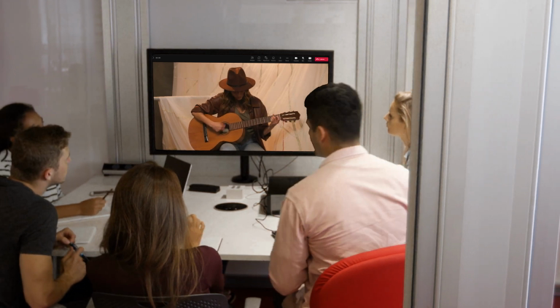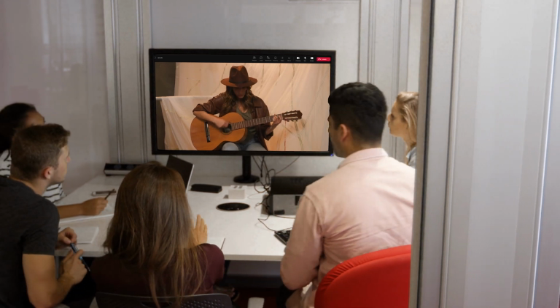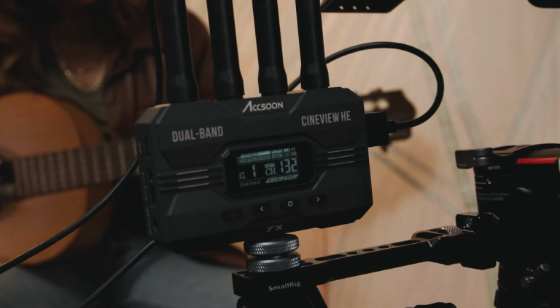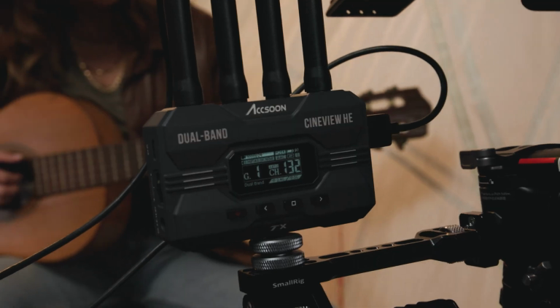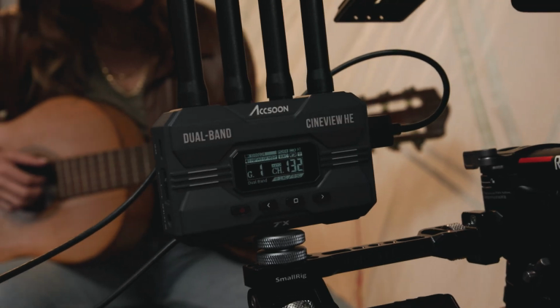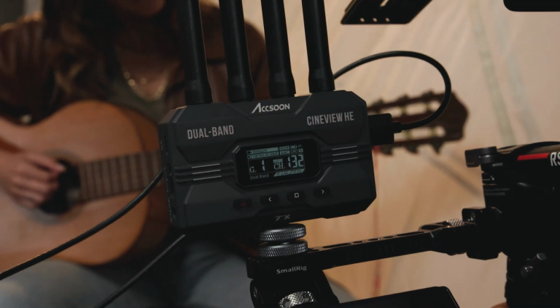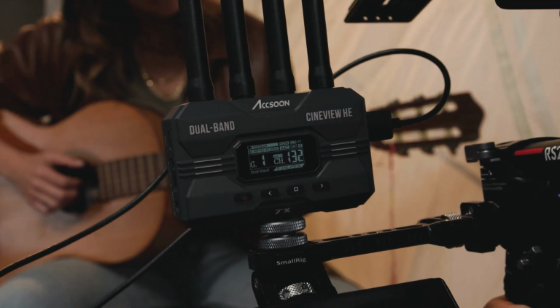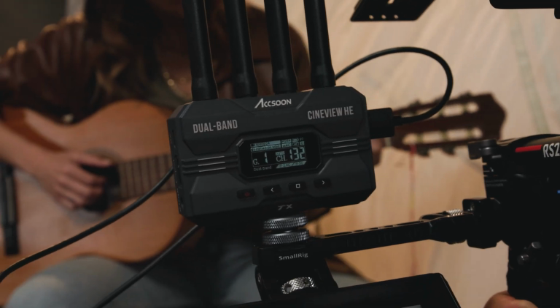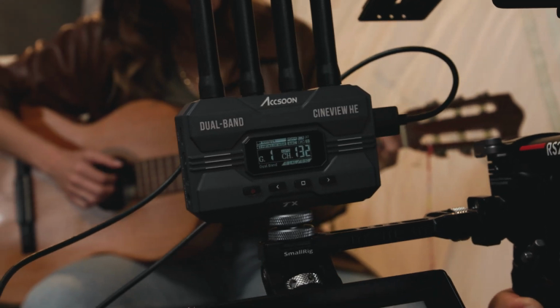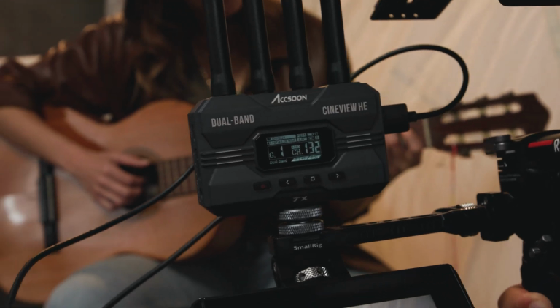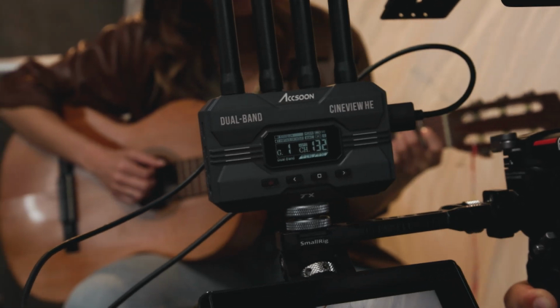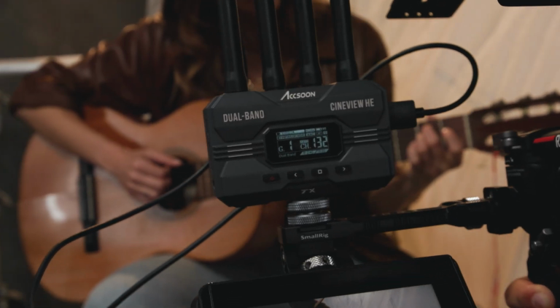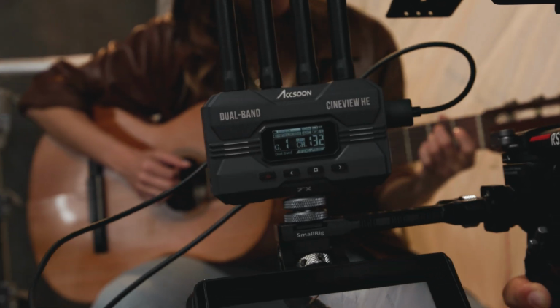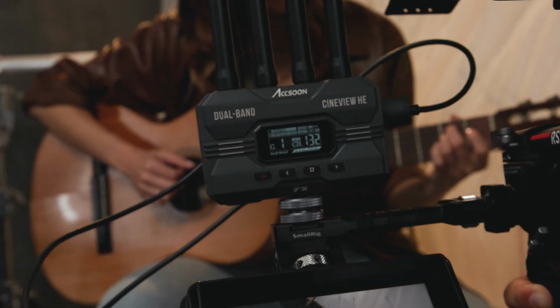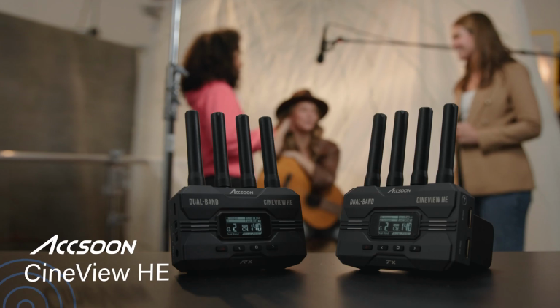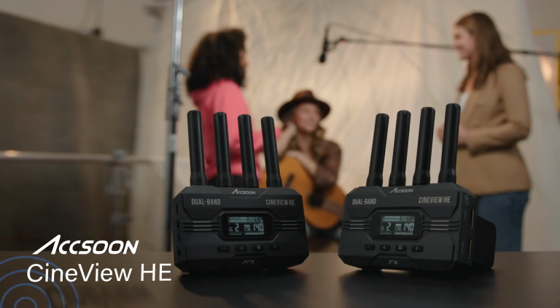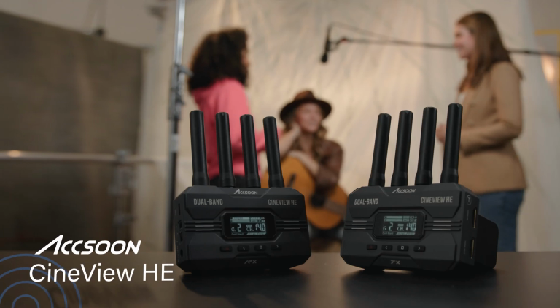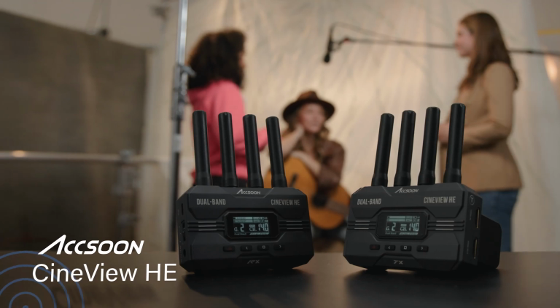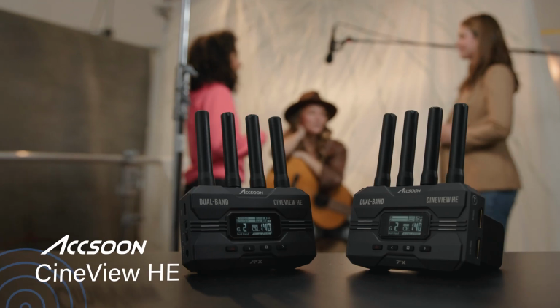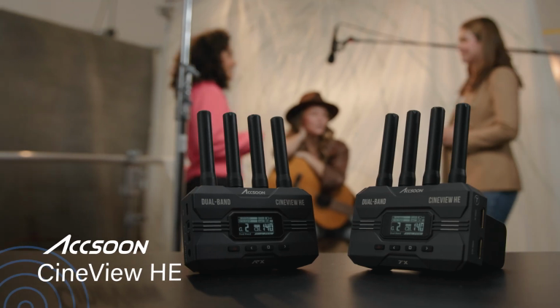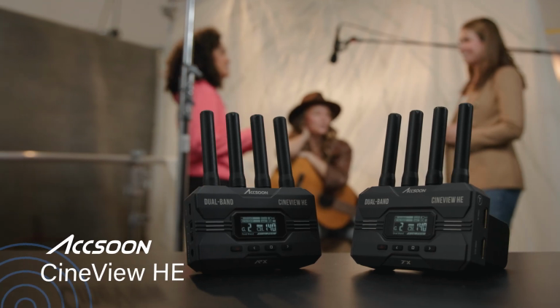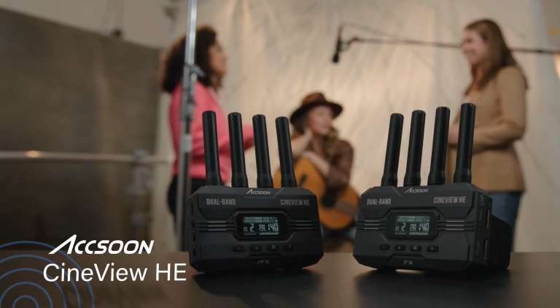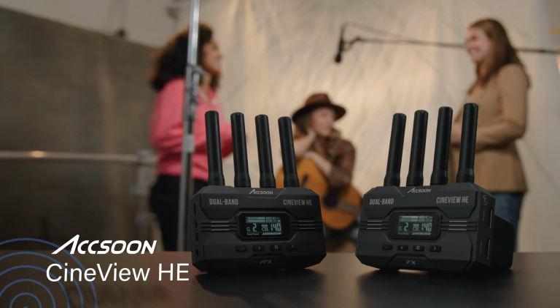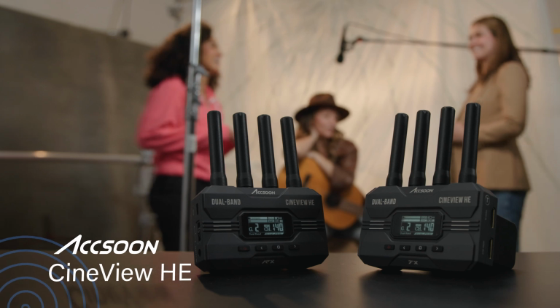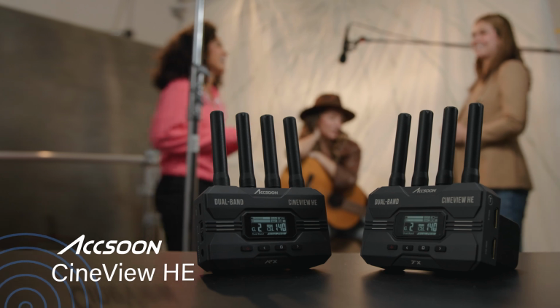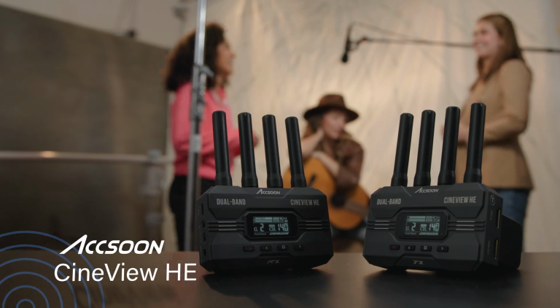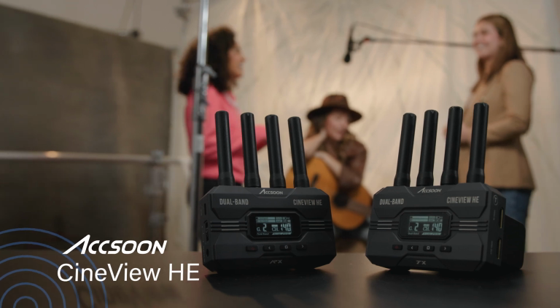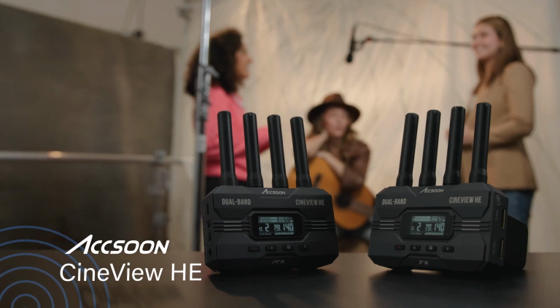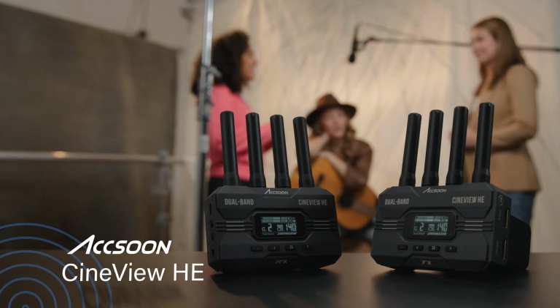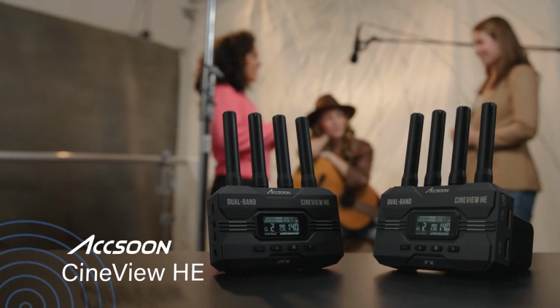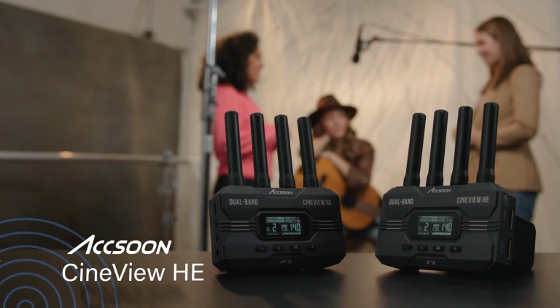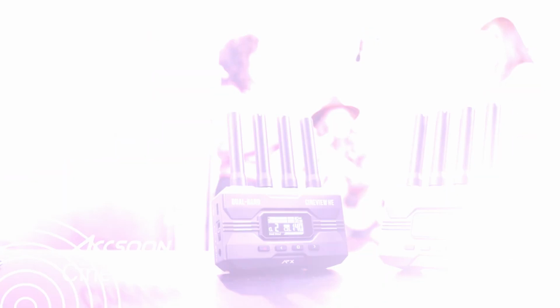Cineview HE — the lightweight wireless transmission system you've been waiting for.